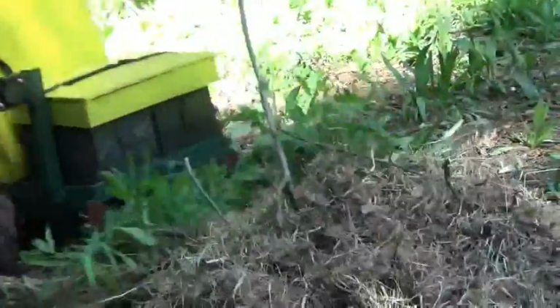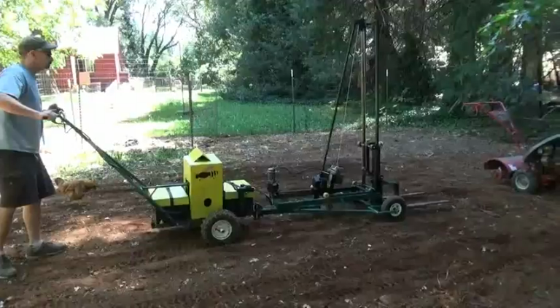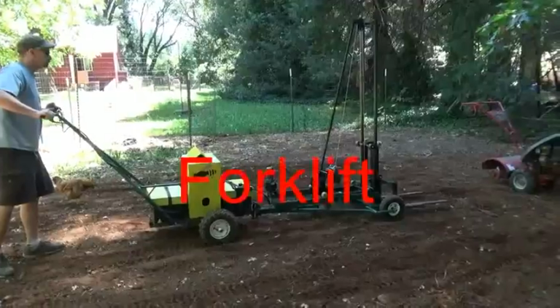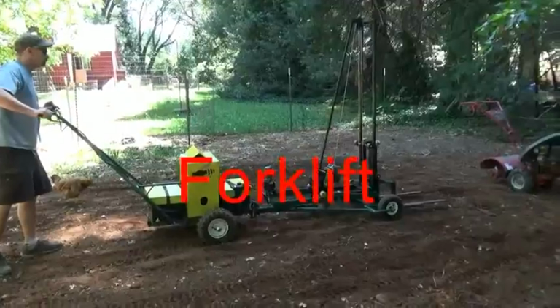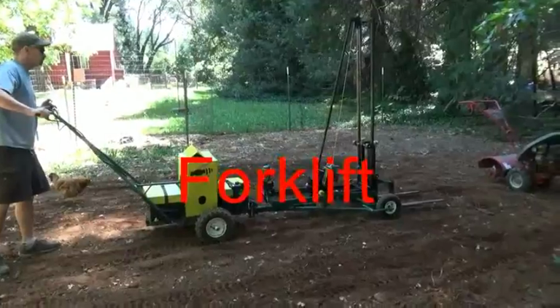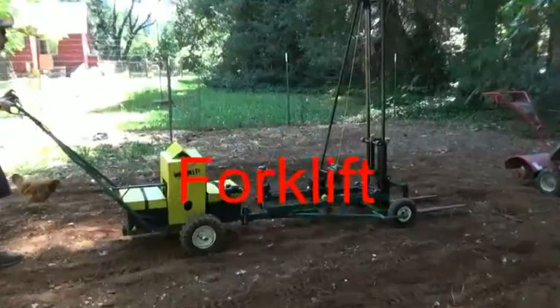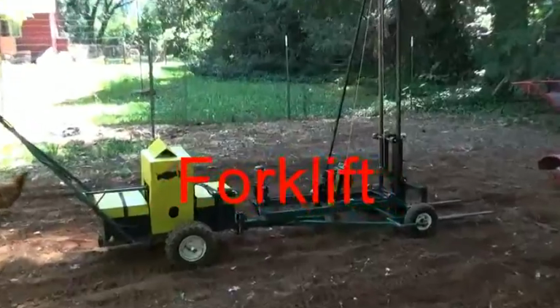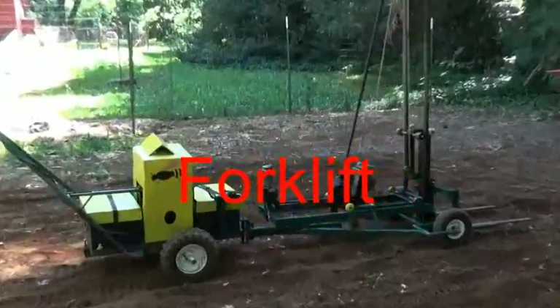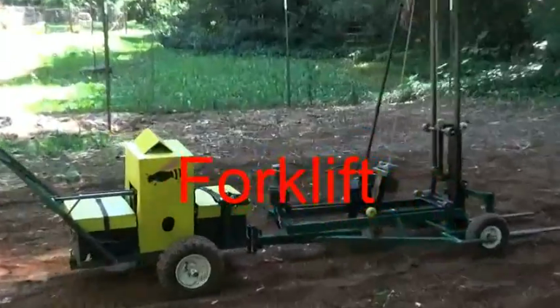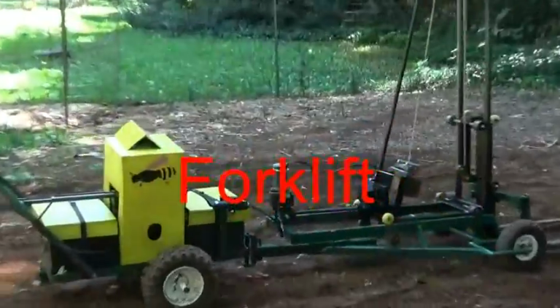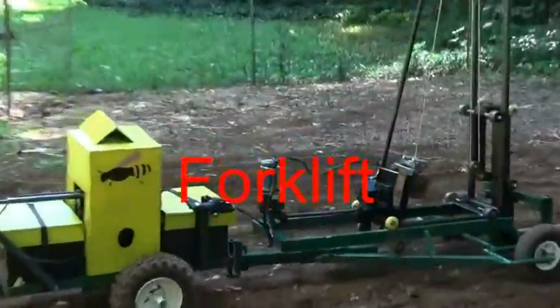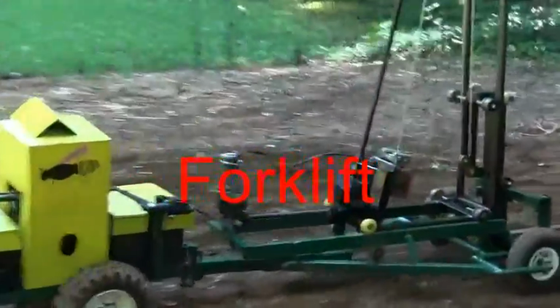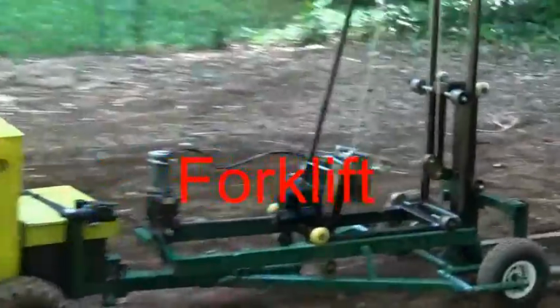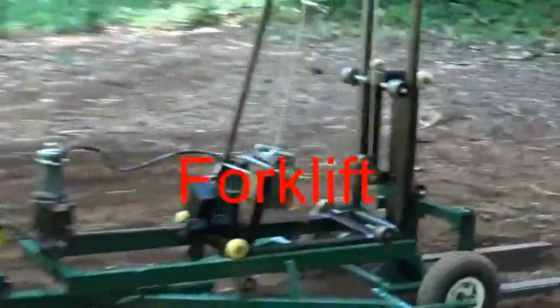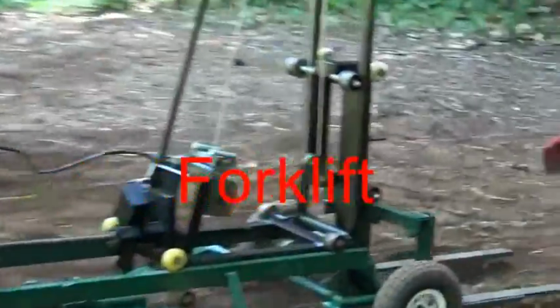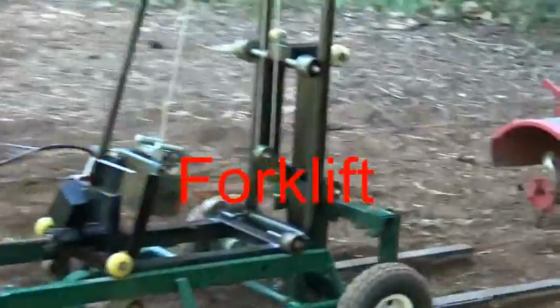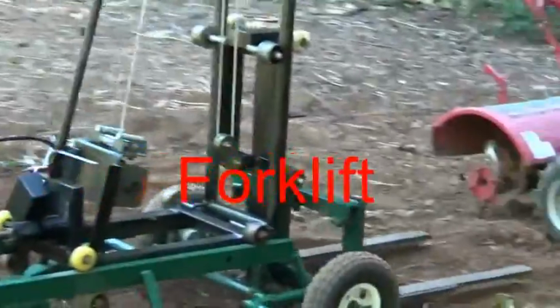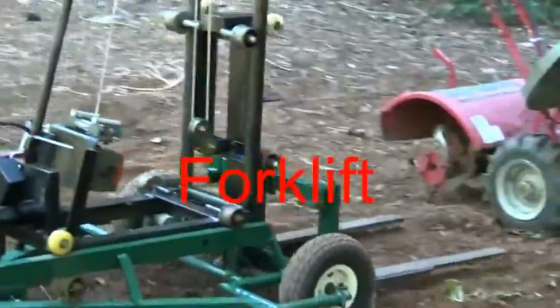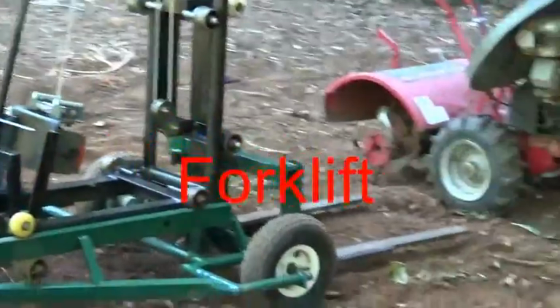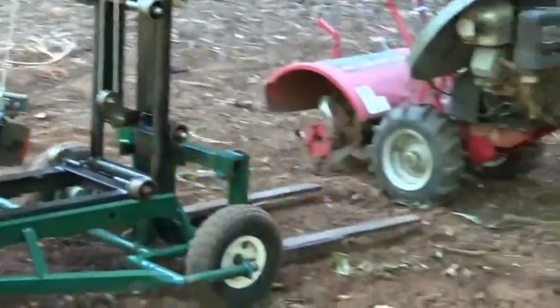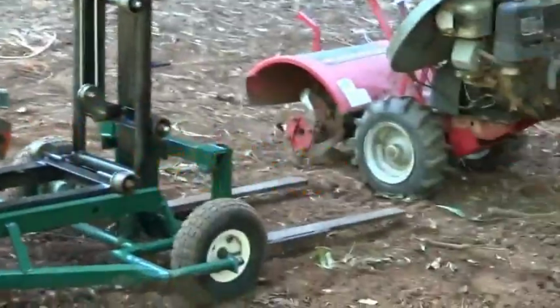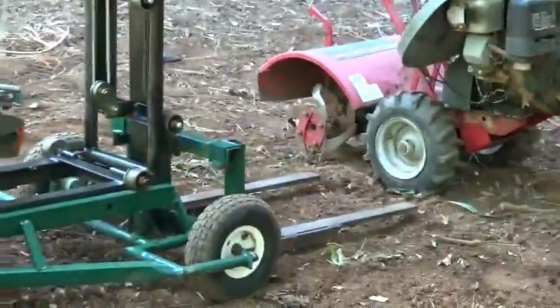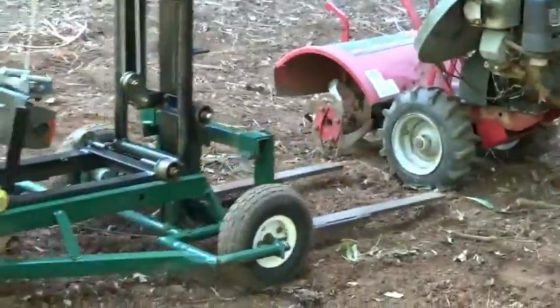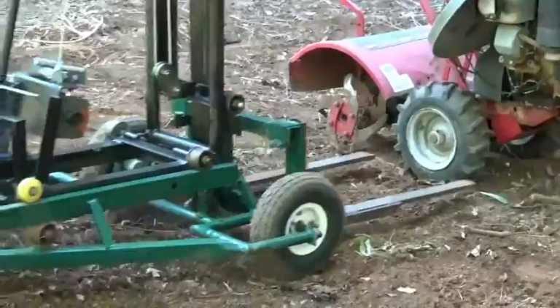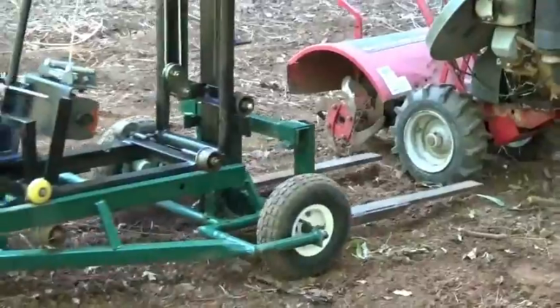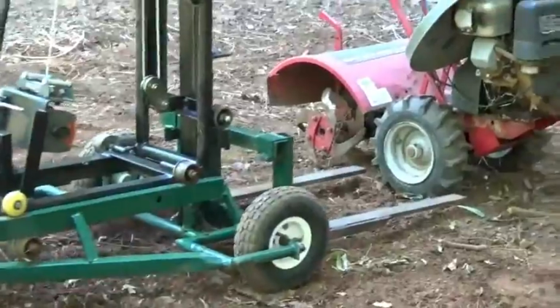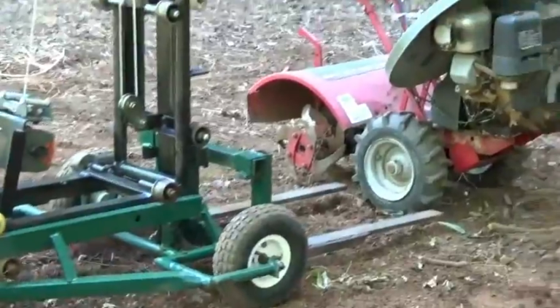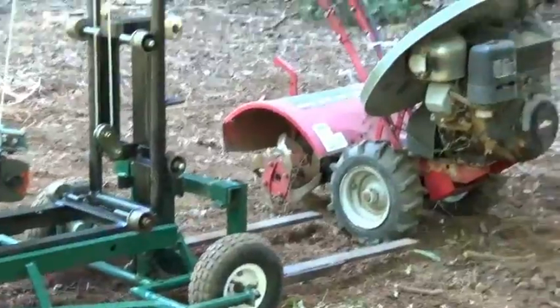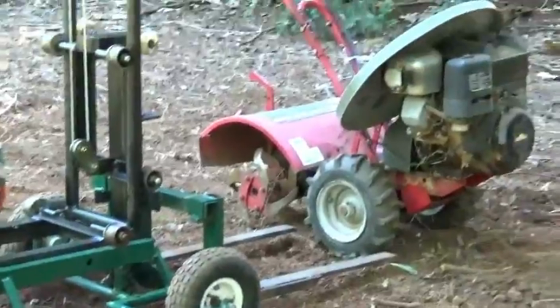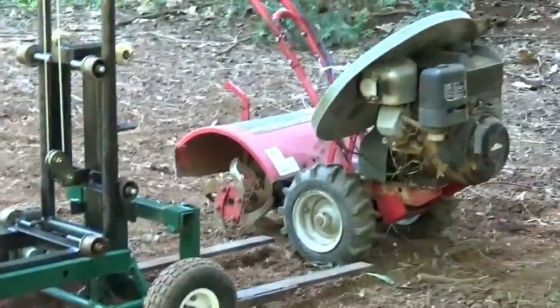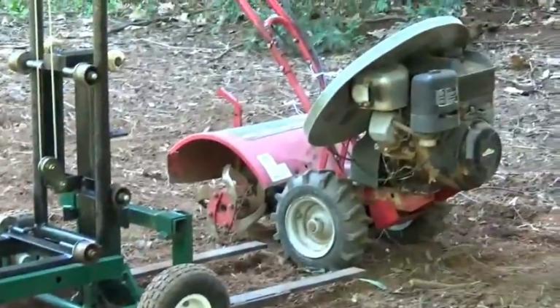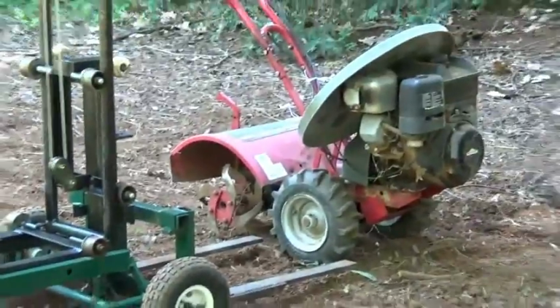It's really handy to have a small forklift, especially when you have a rototiller that doesn't want to start.